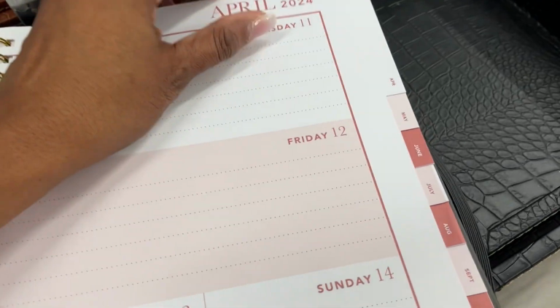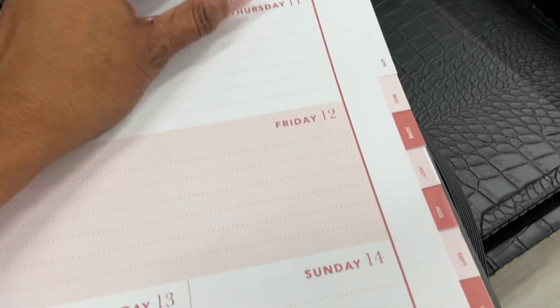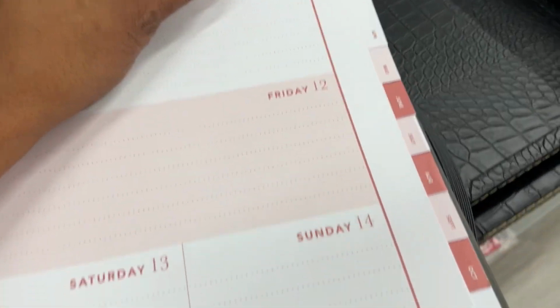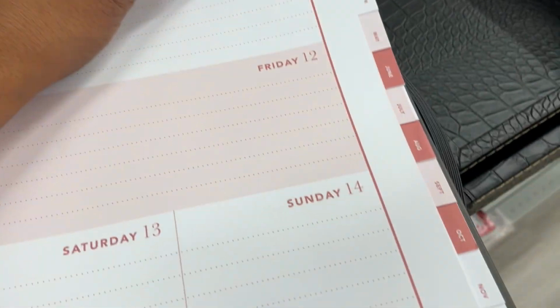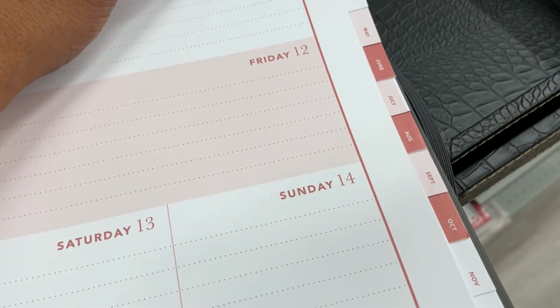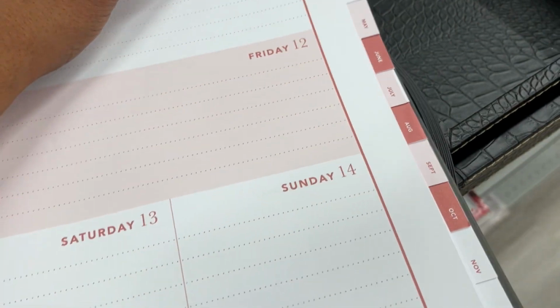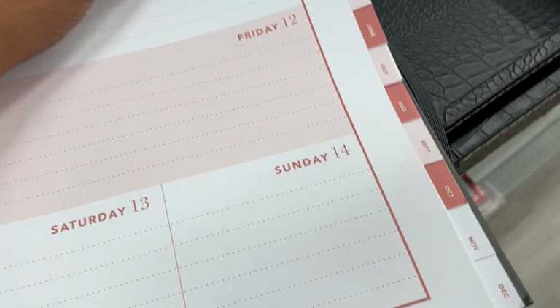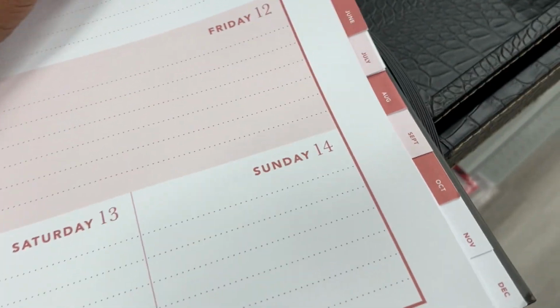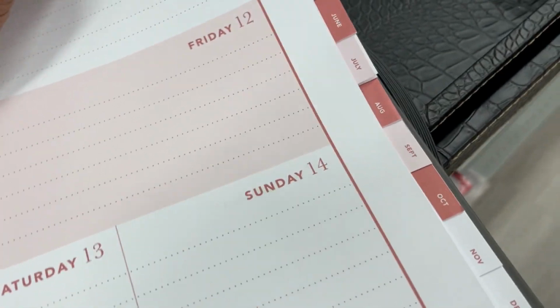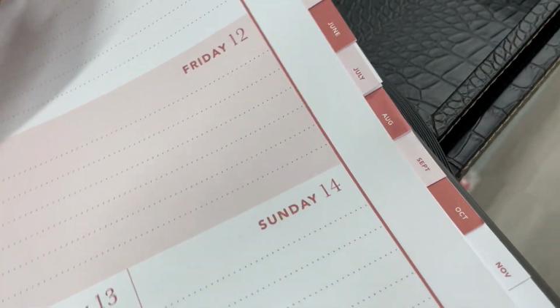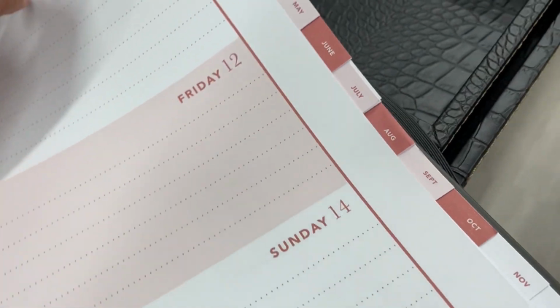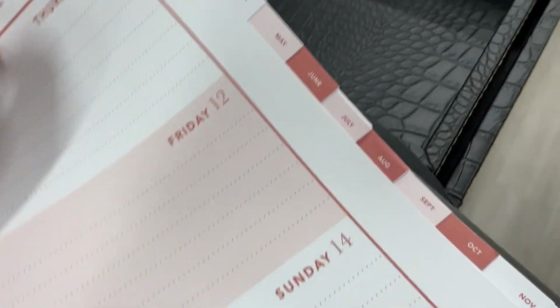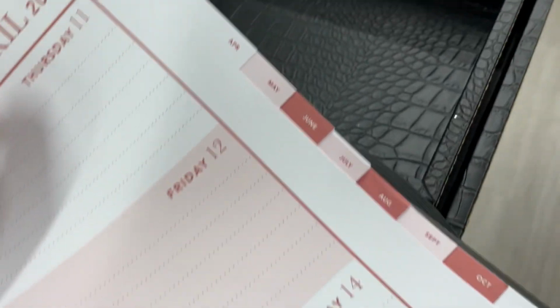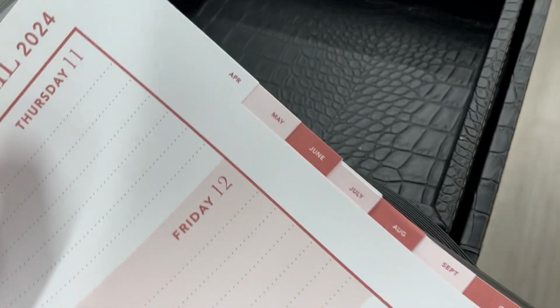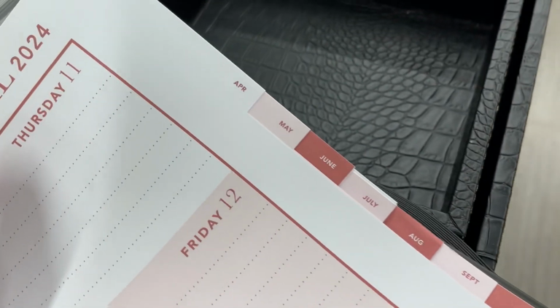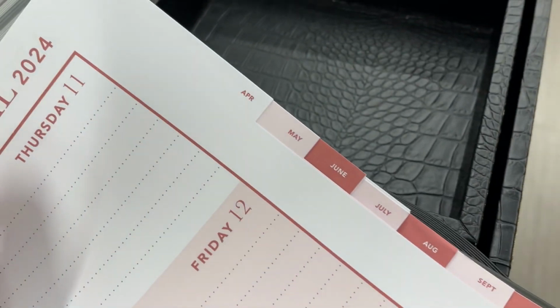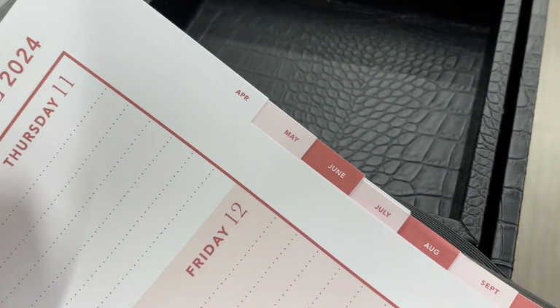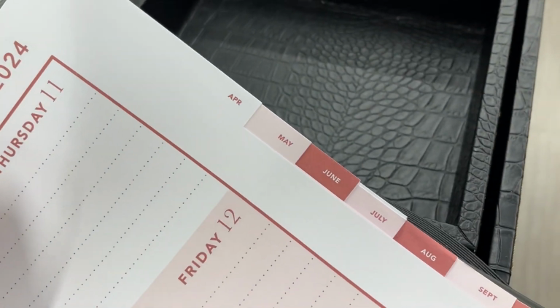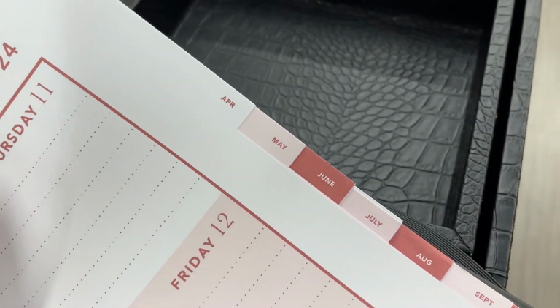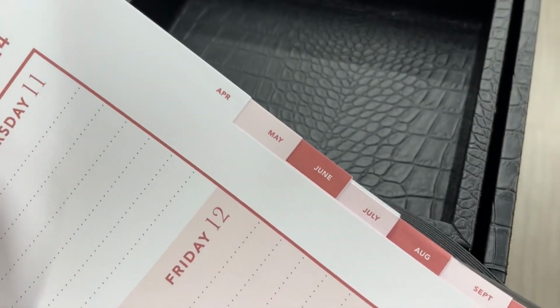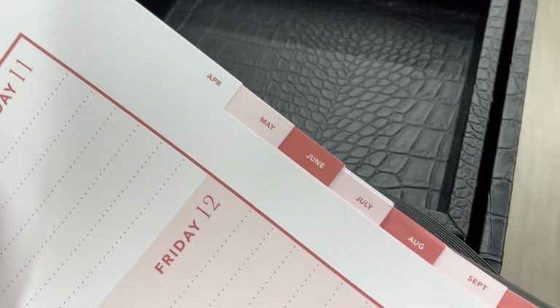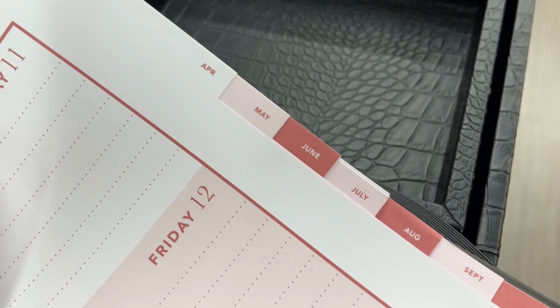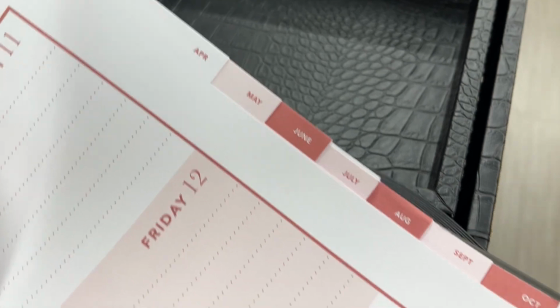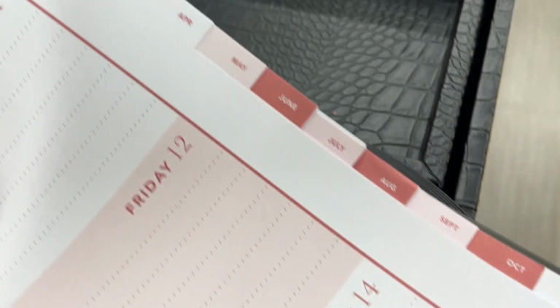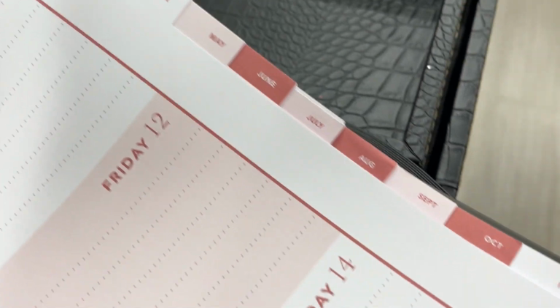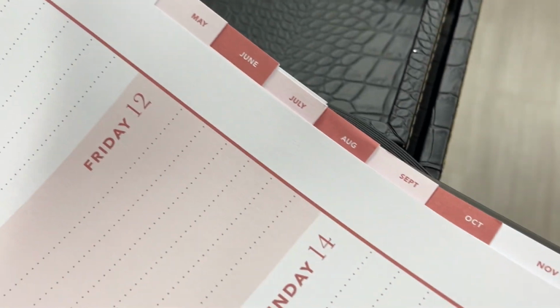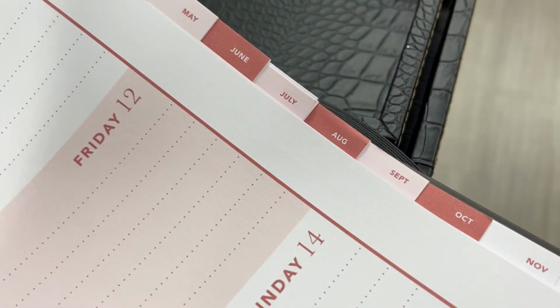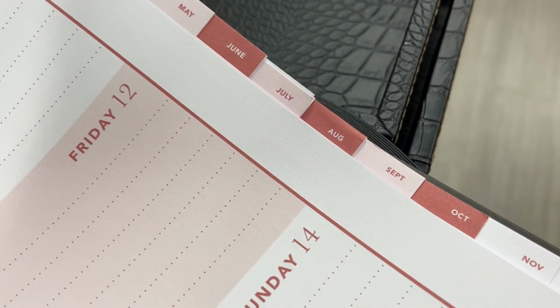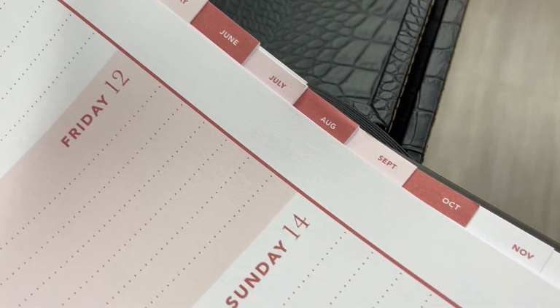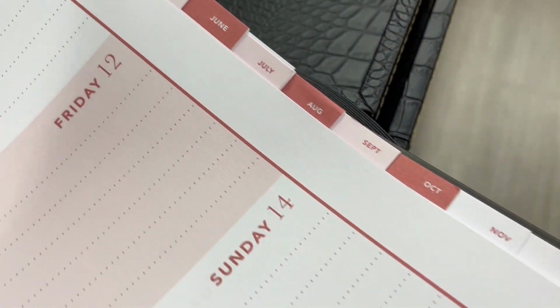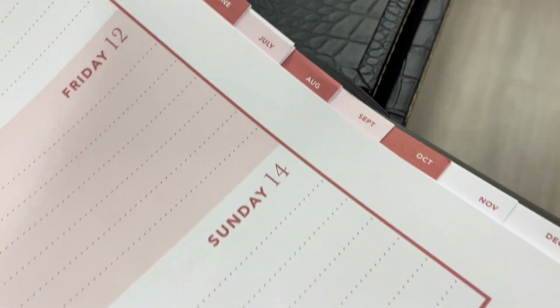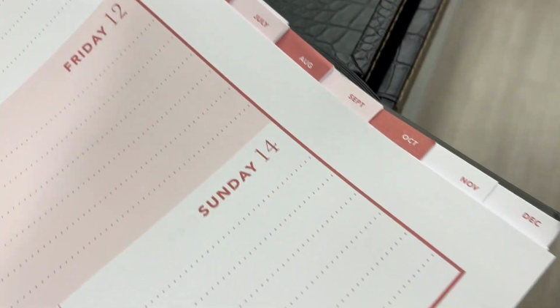The only reason I didn't get it is because that line was long up in here. I'm definitely going back to get that planner for my sister — but don't tell her!